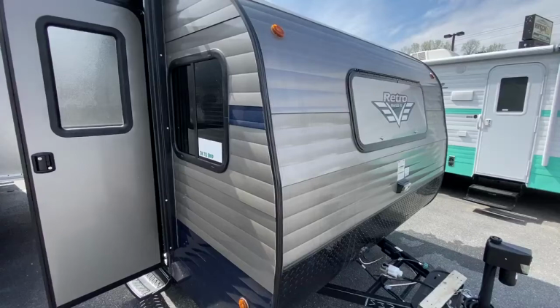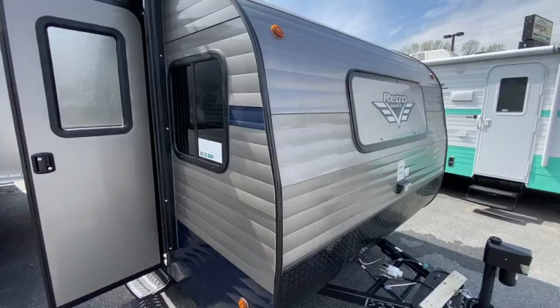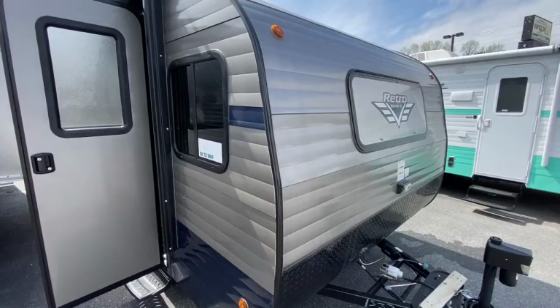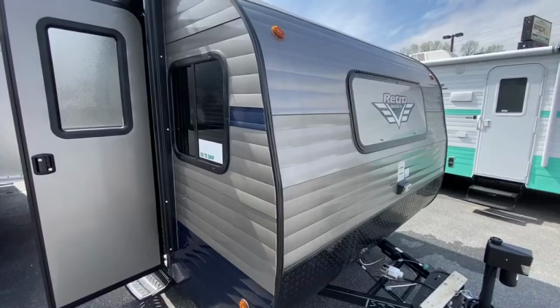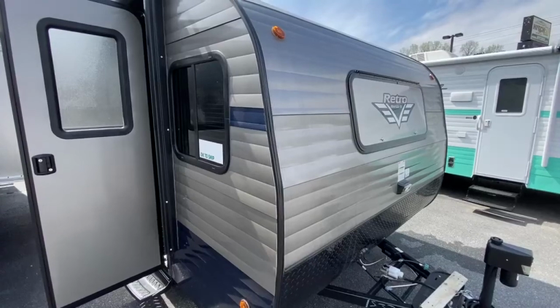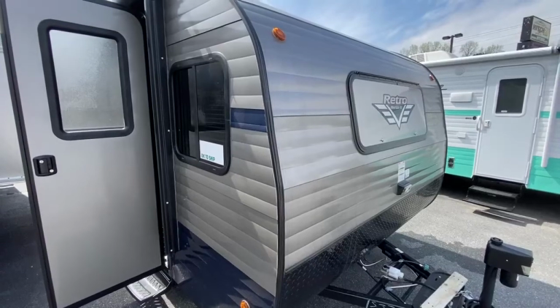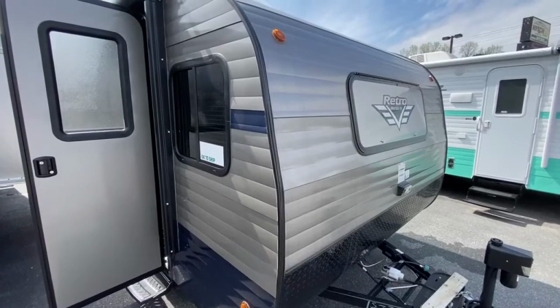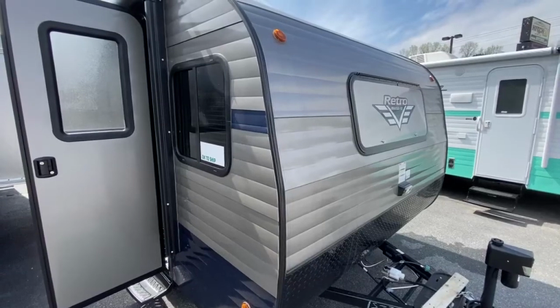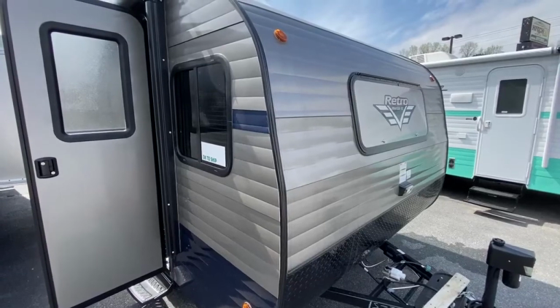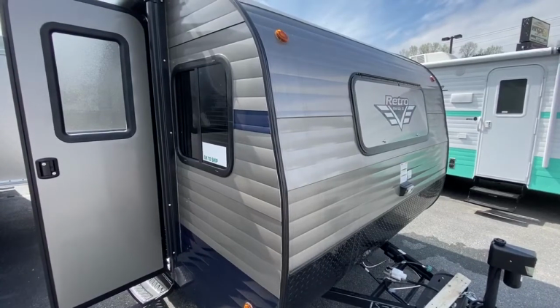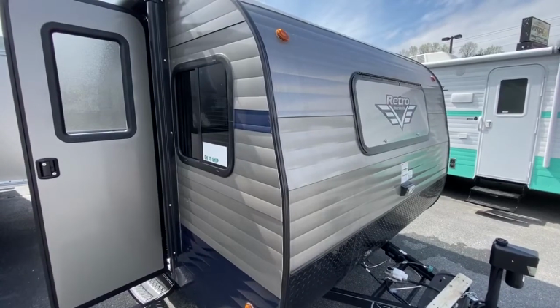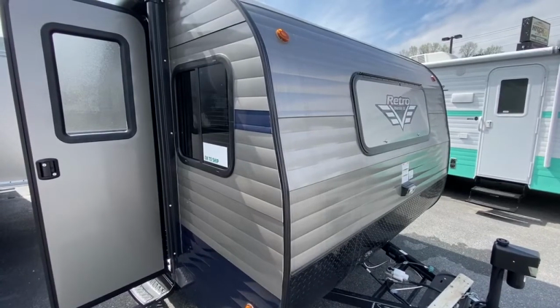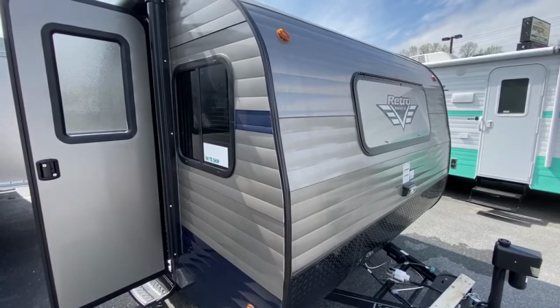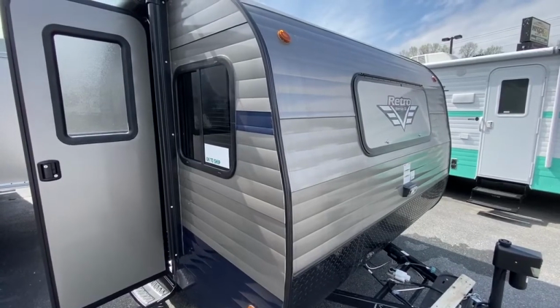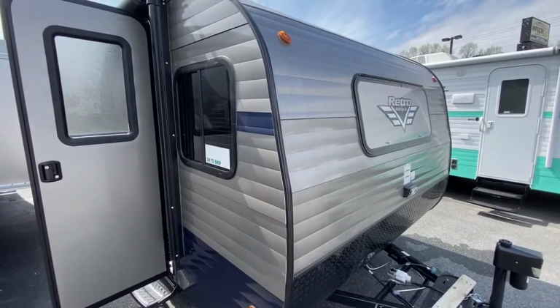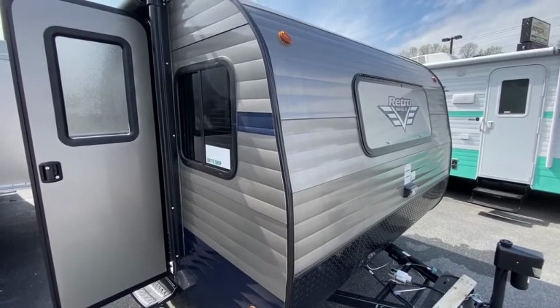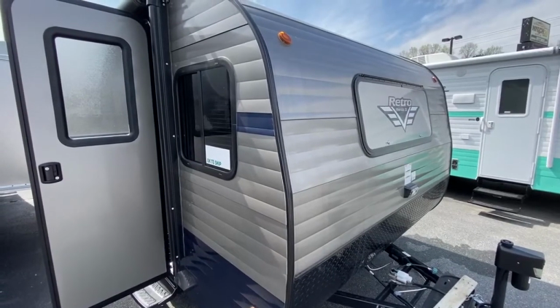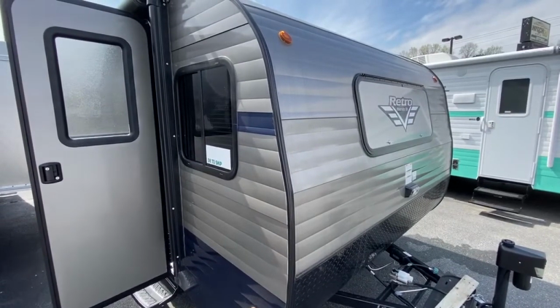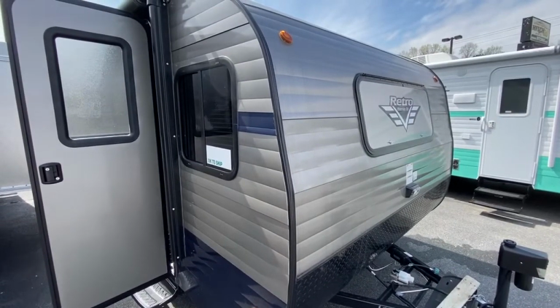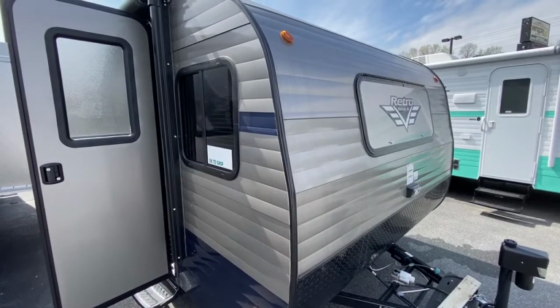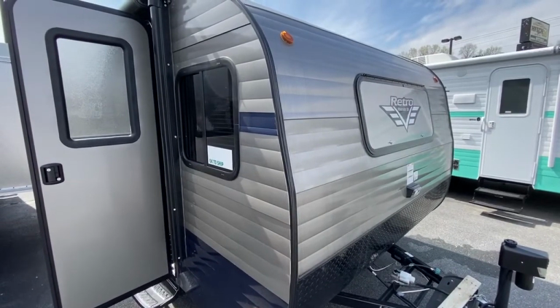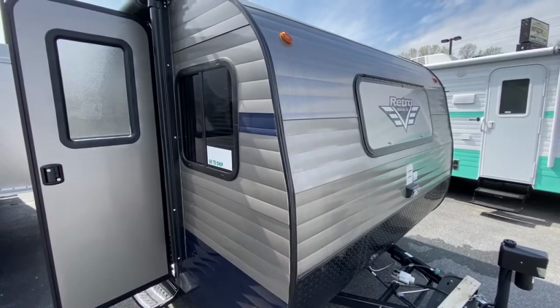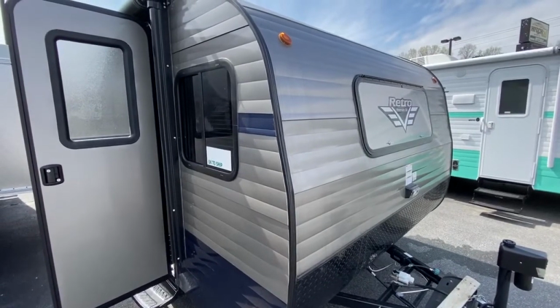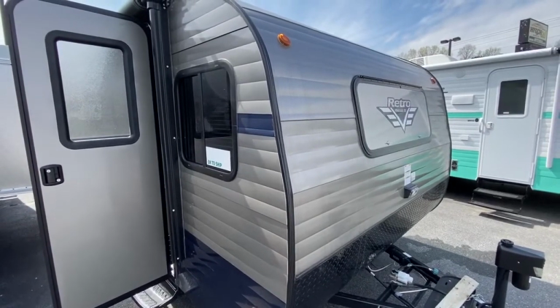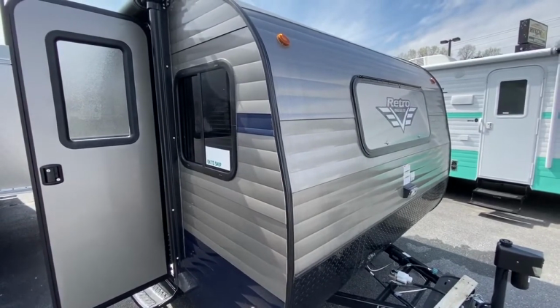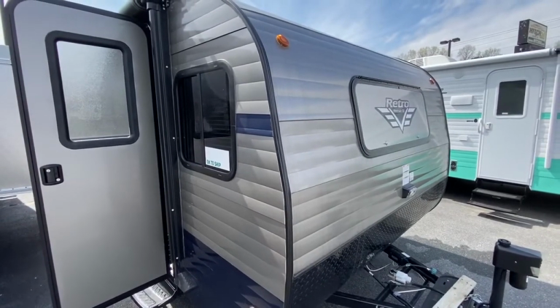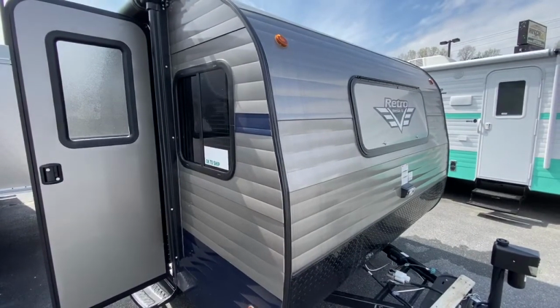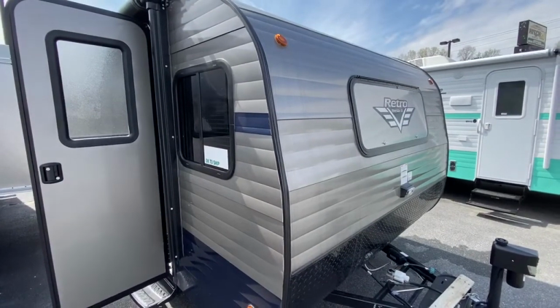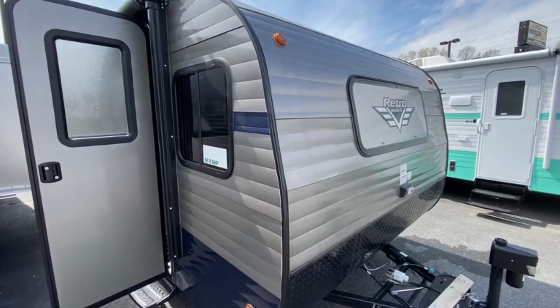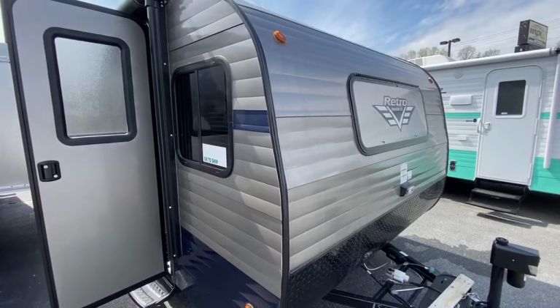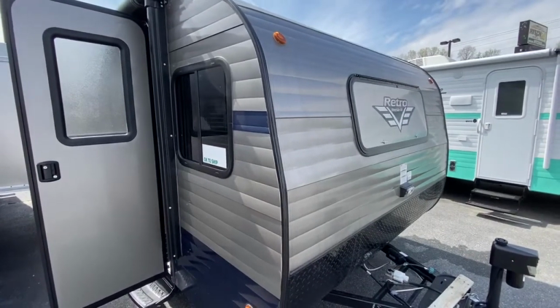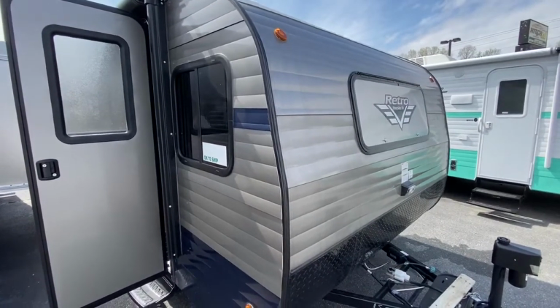Hey, here we are. I'm your camping guy on the street, and this is your Instagram Minute on the Retro 179.